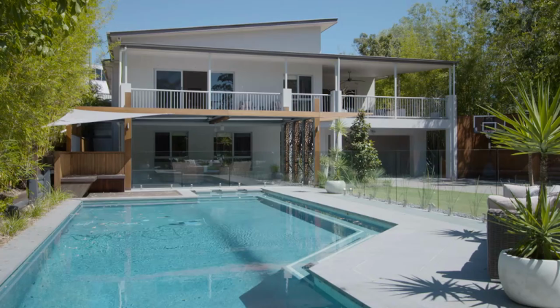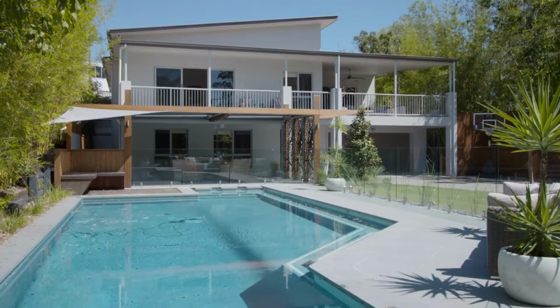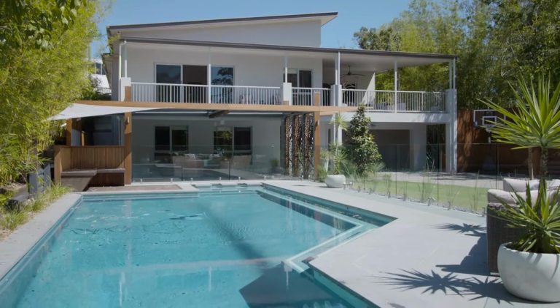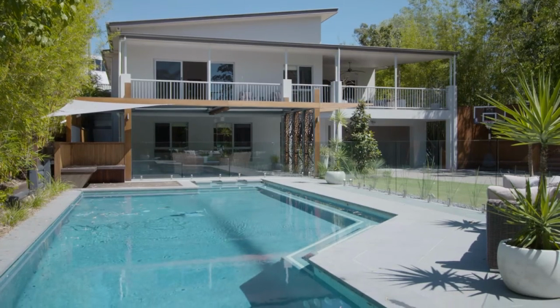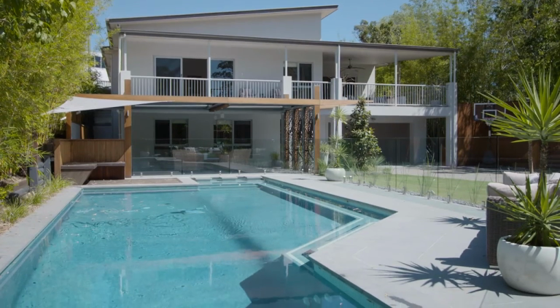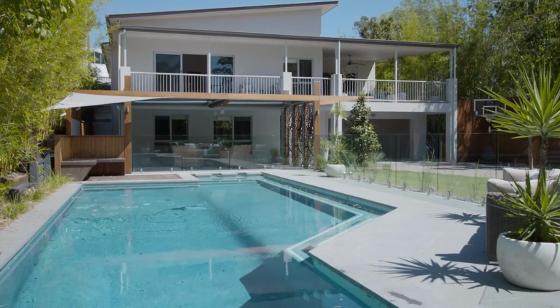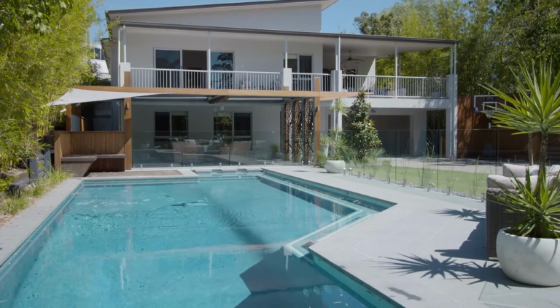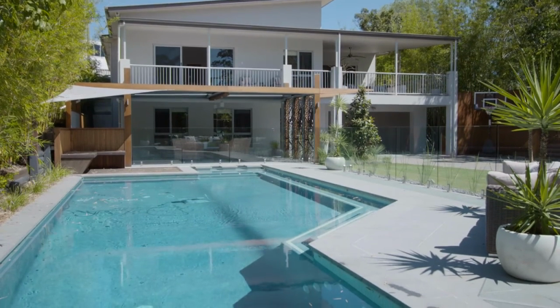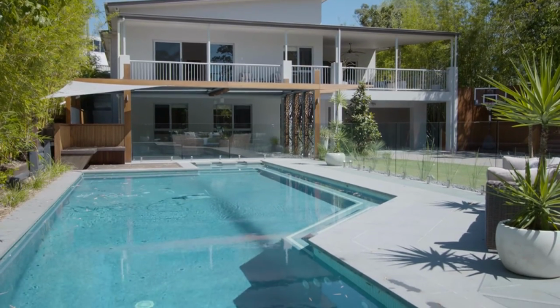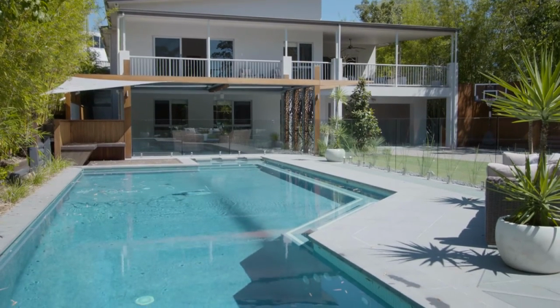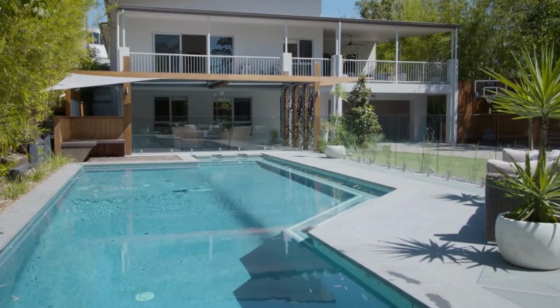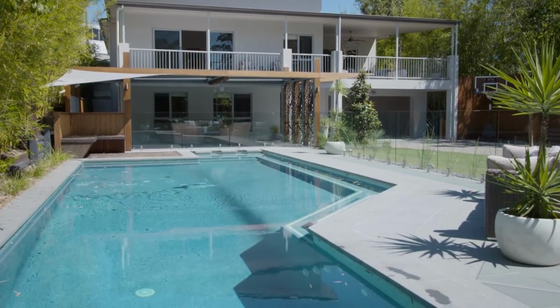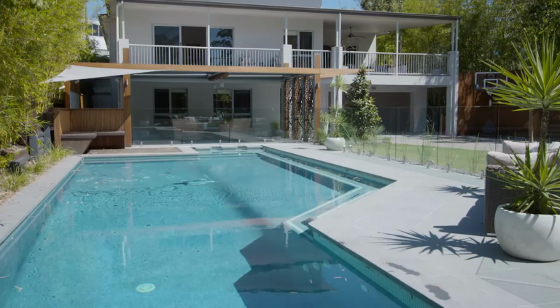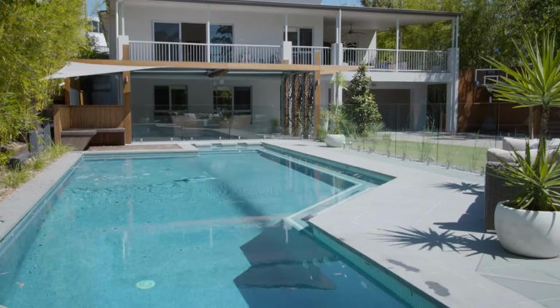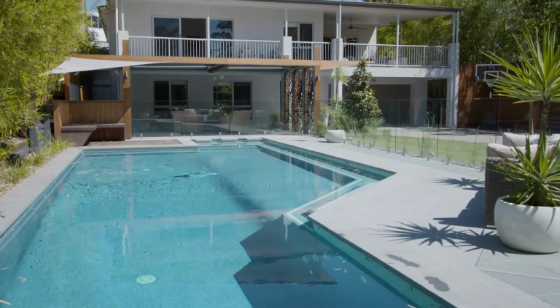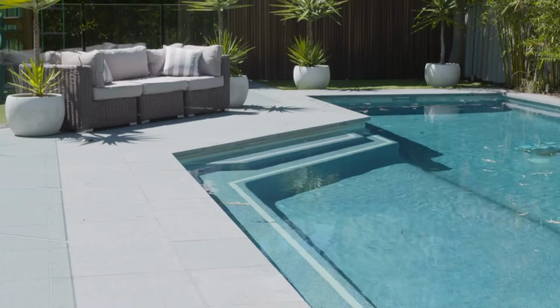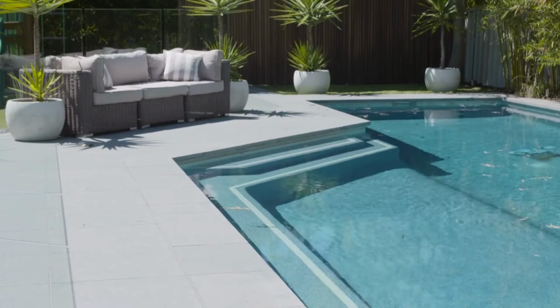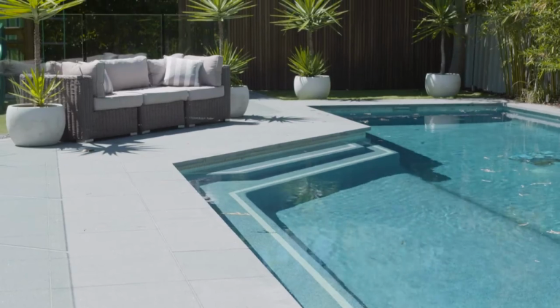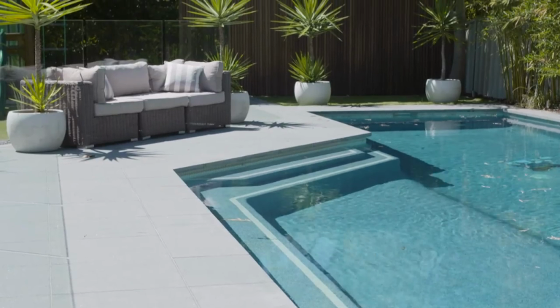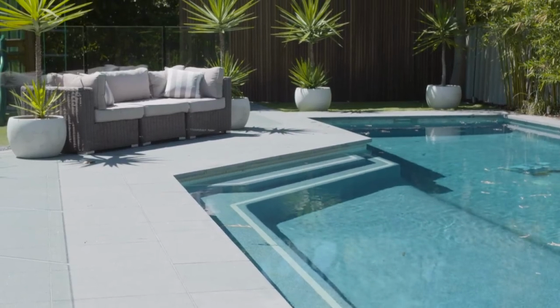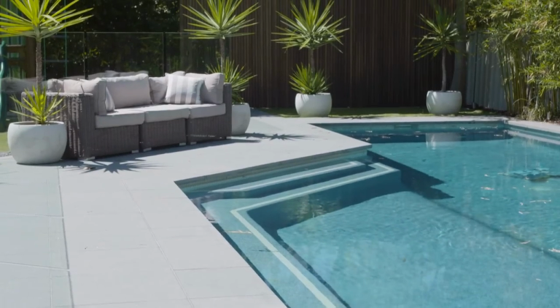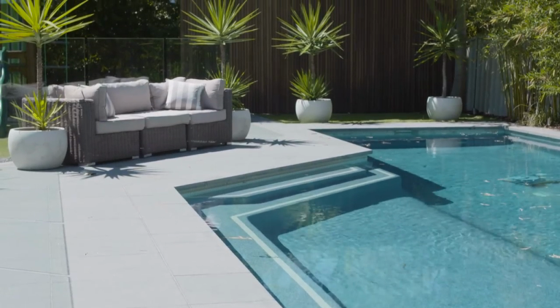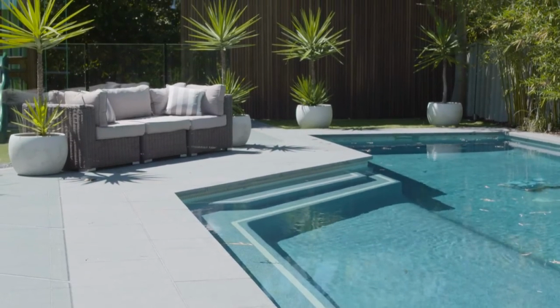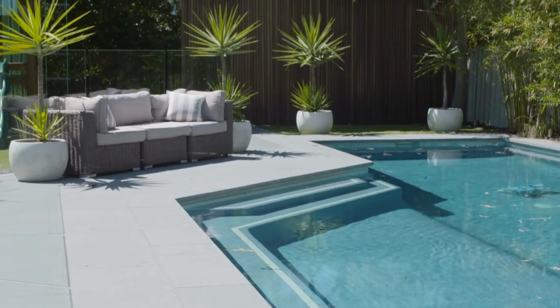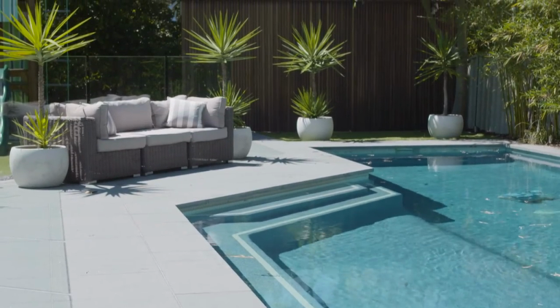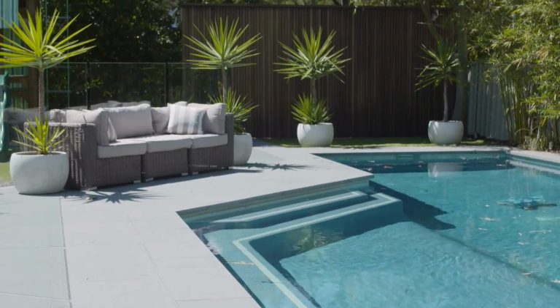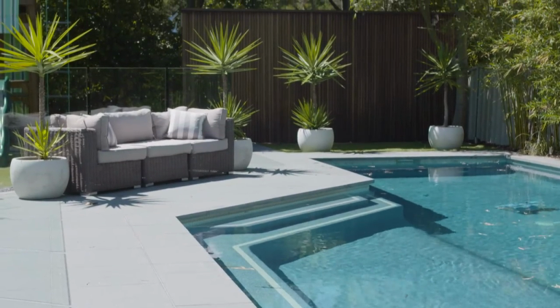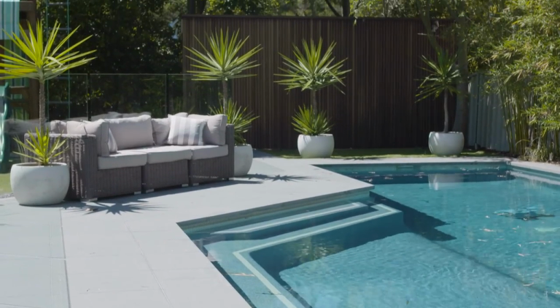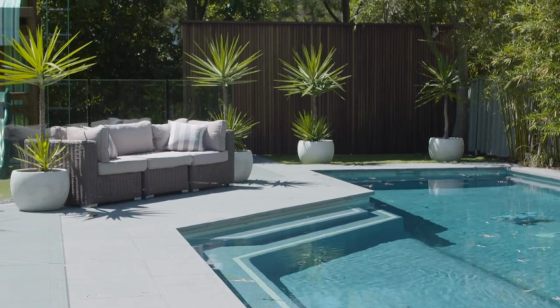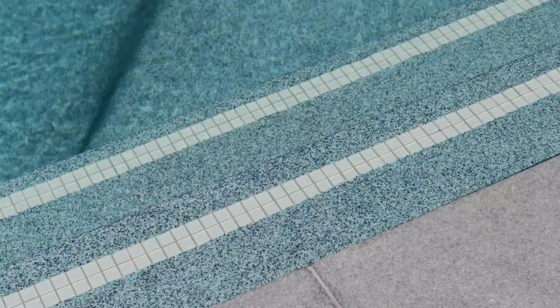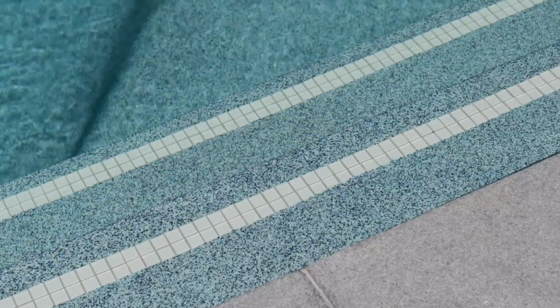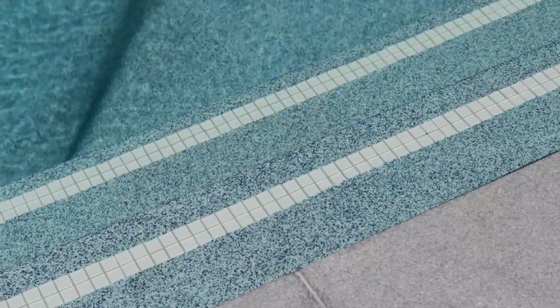And then you've got this almost new, fabulous large swimming pool. It's so inviting.